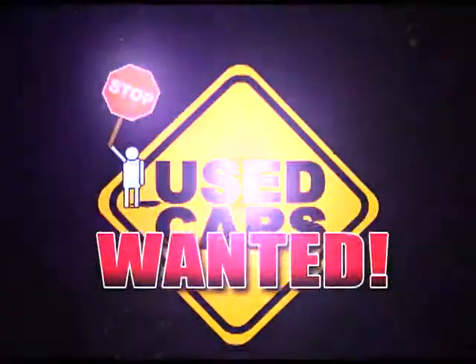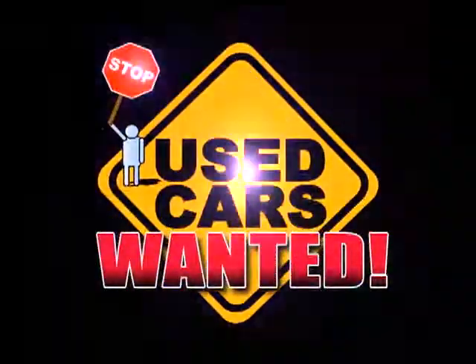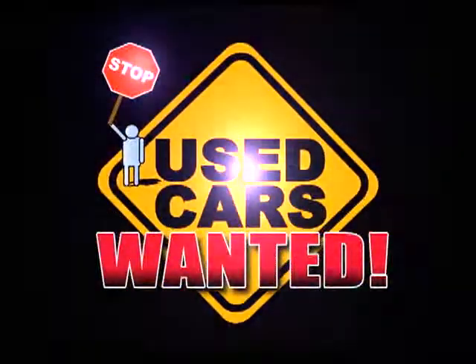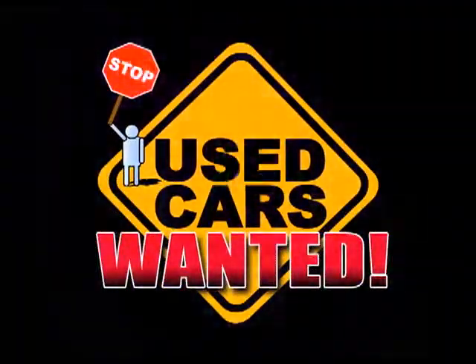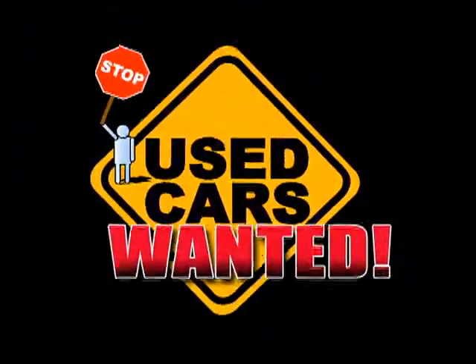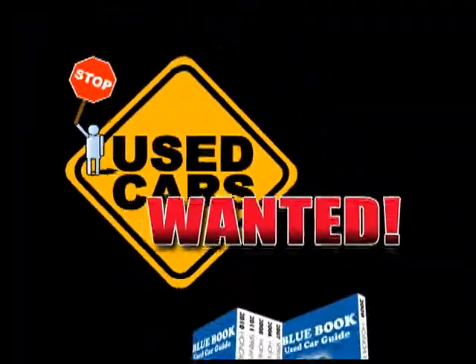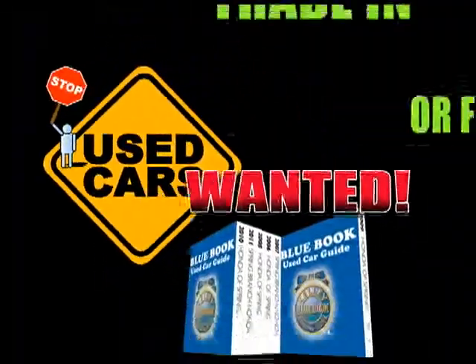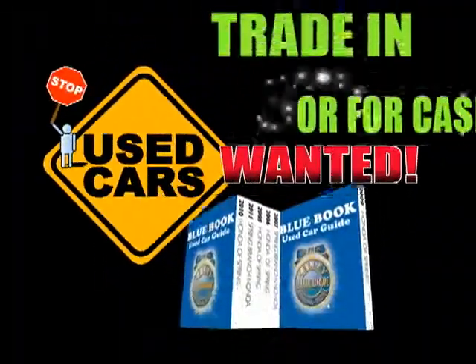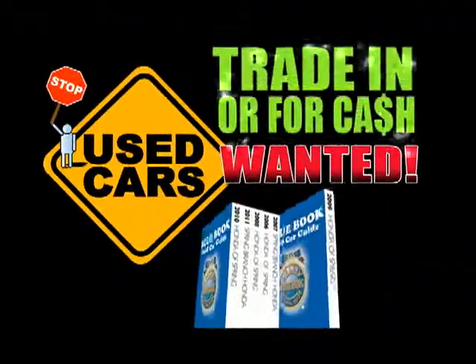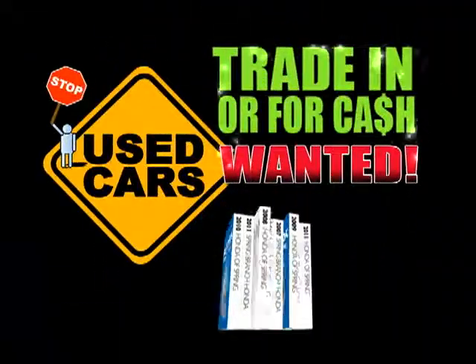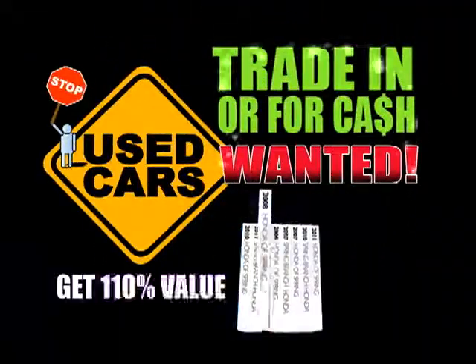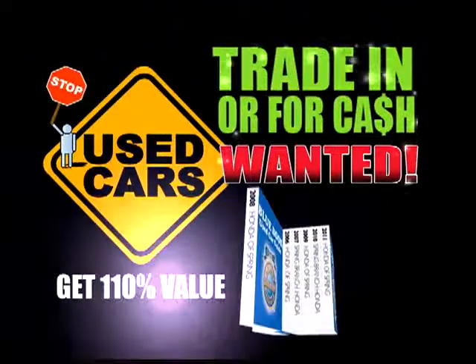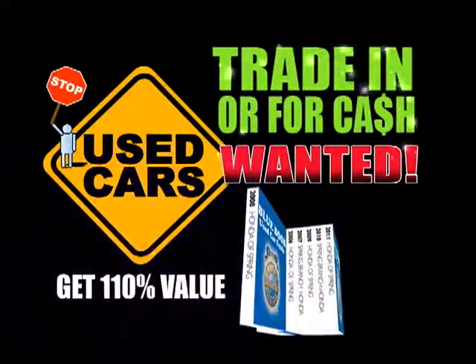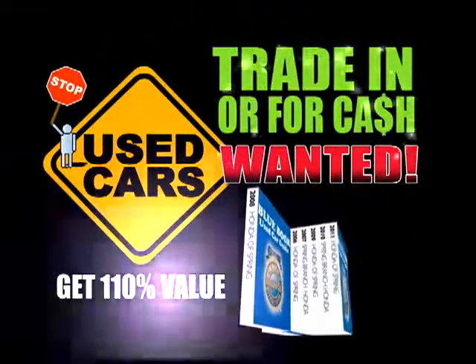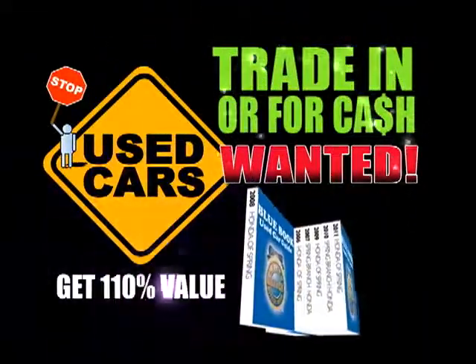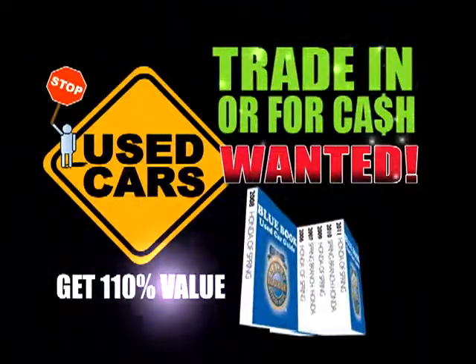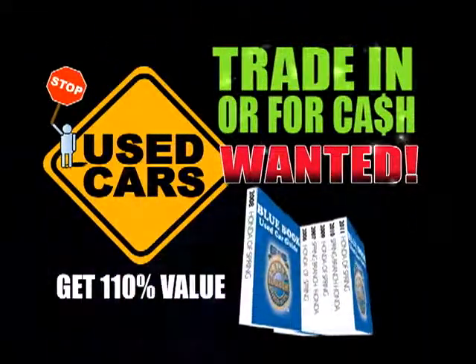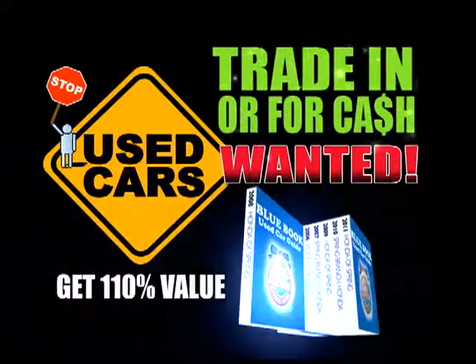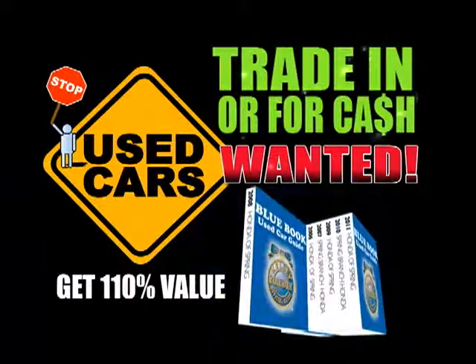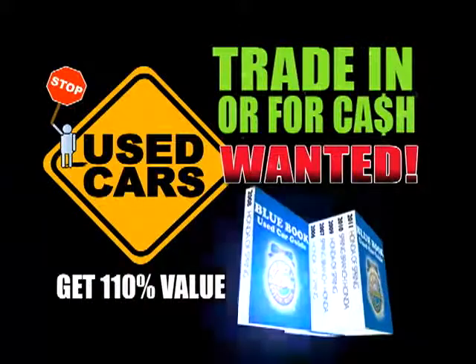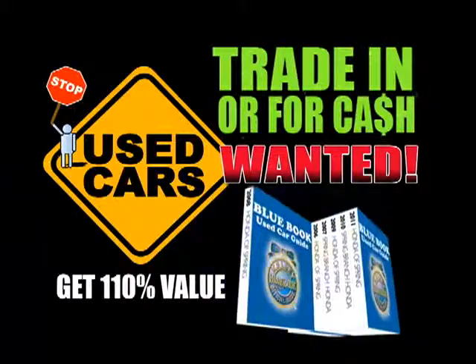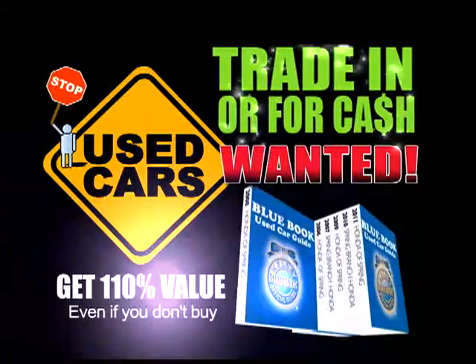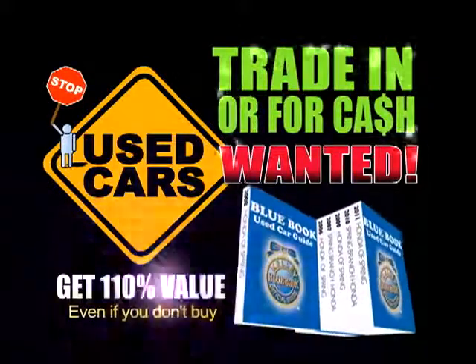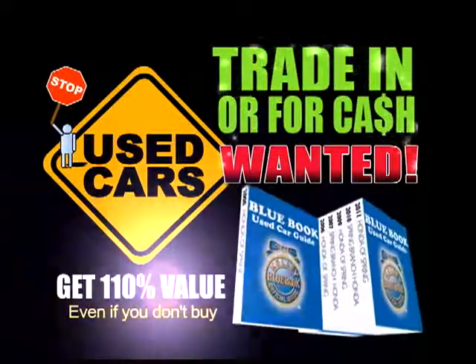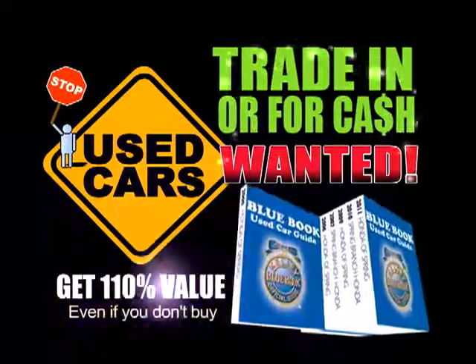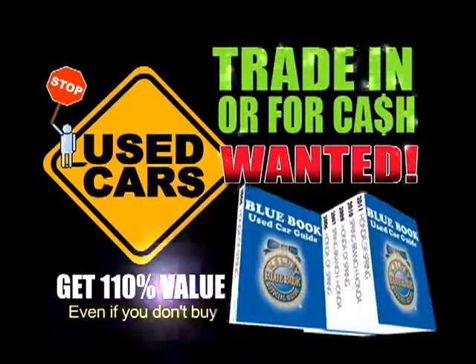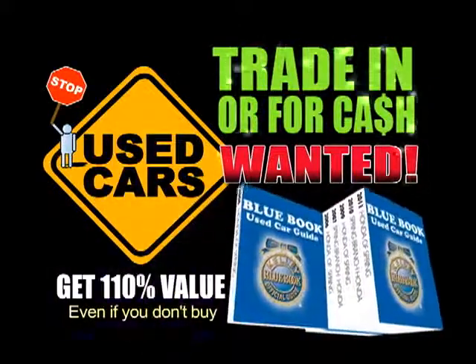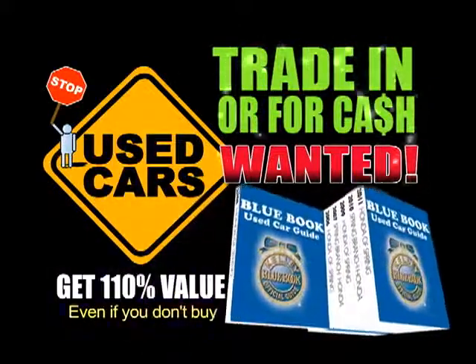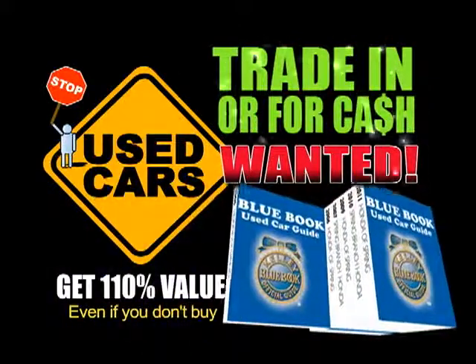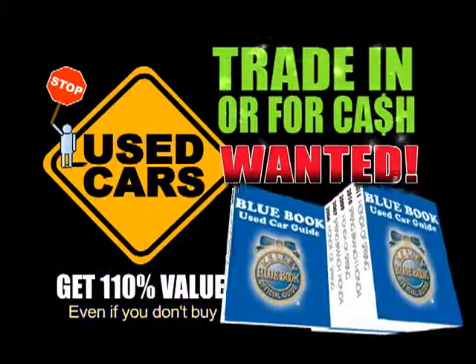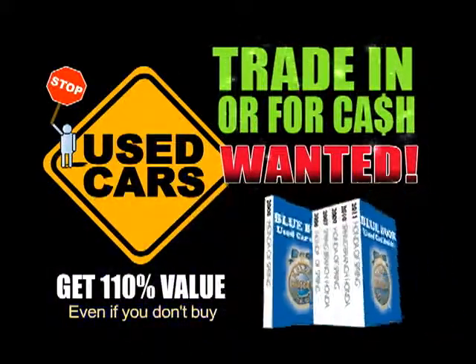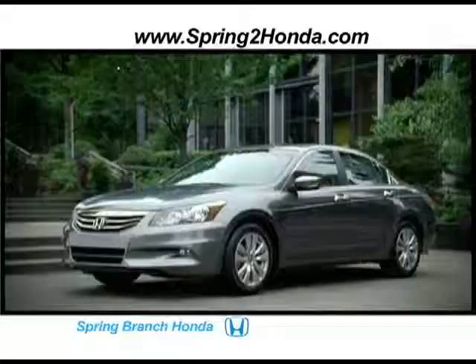Needs used cars. Bring your trade-in today and get up to 110% of Kelly Blue Book value, even if you don't buy a vehicle.